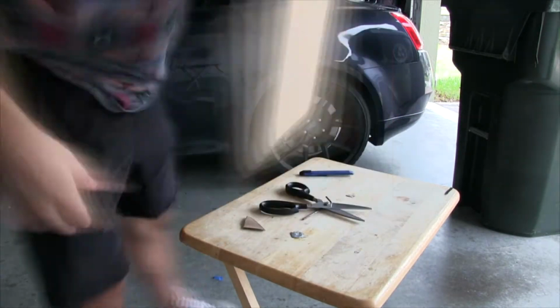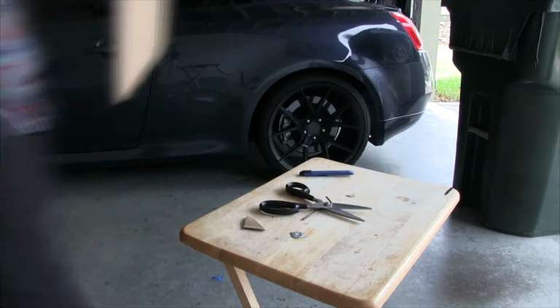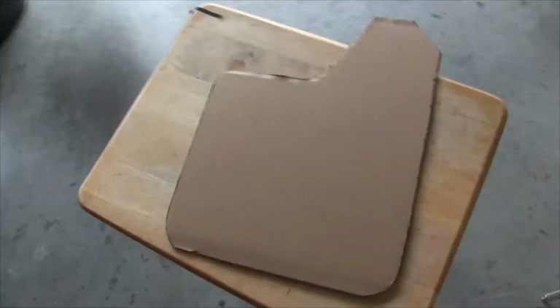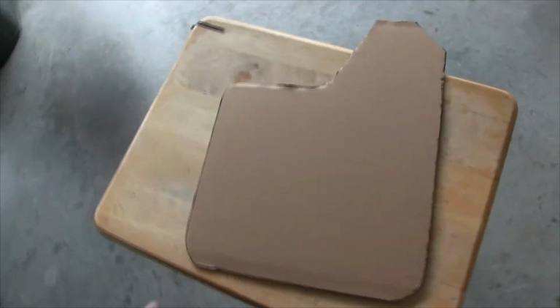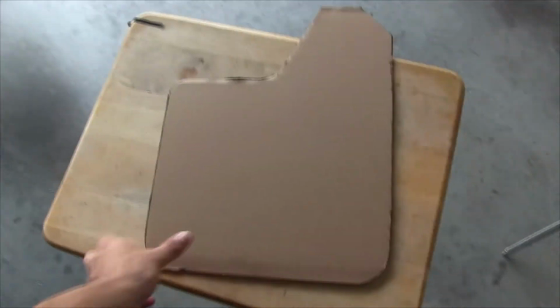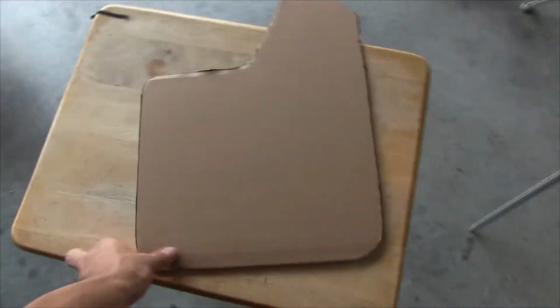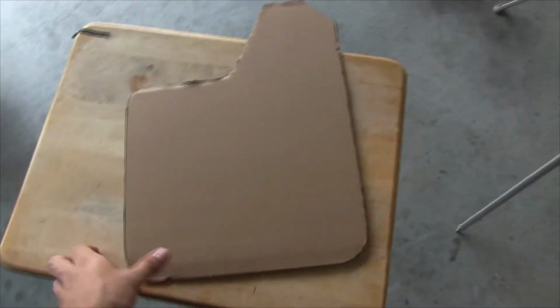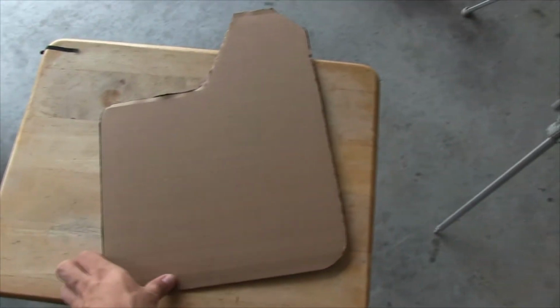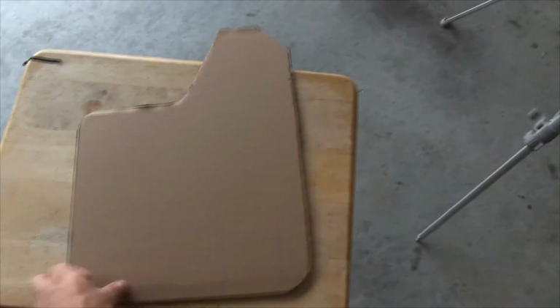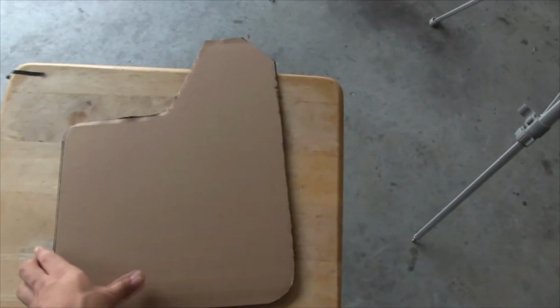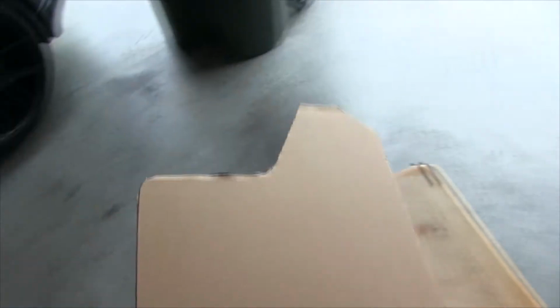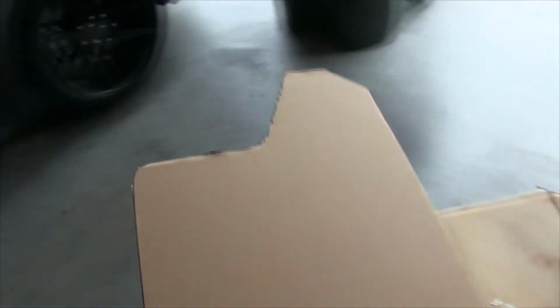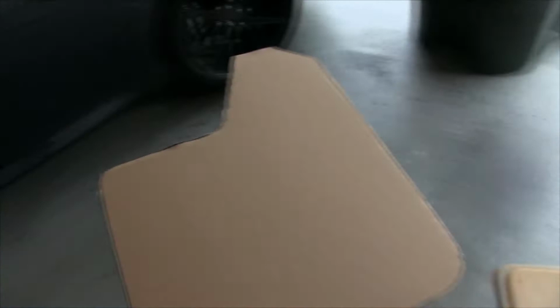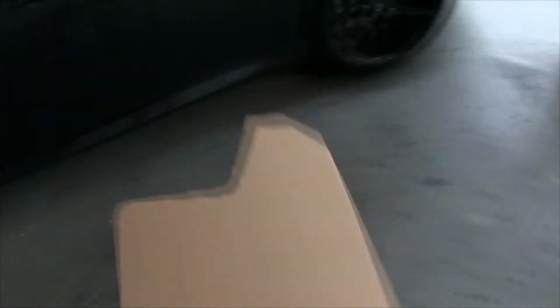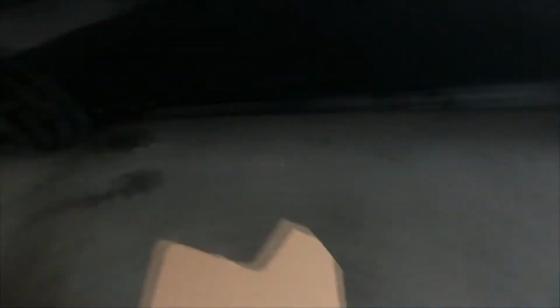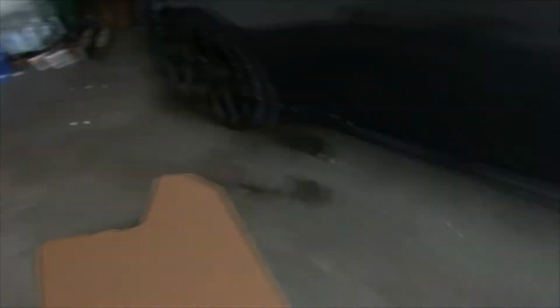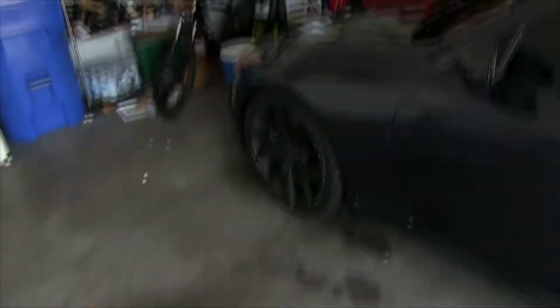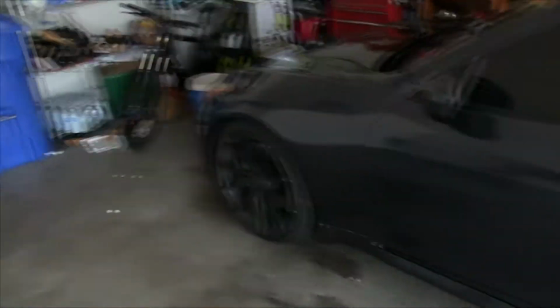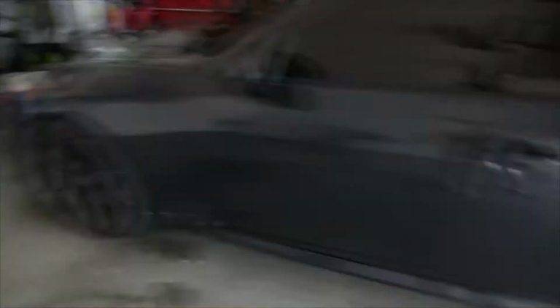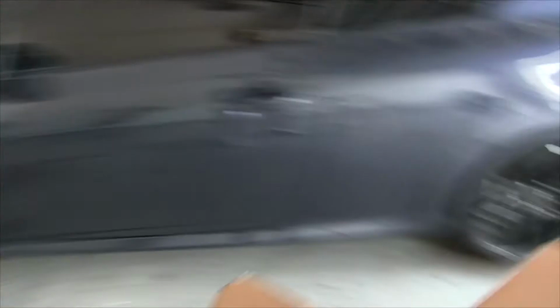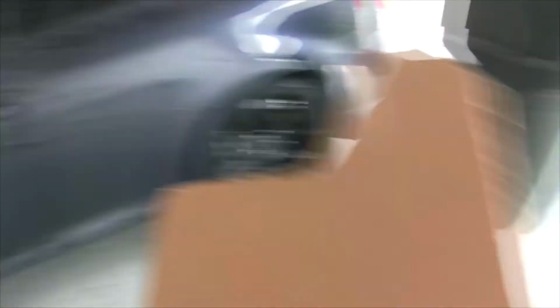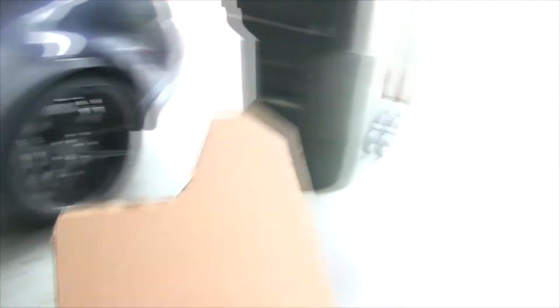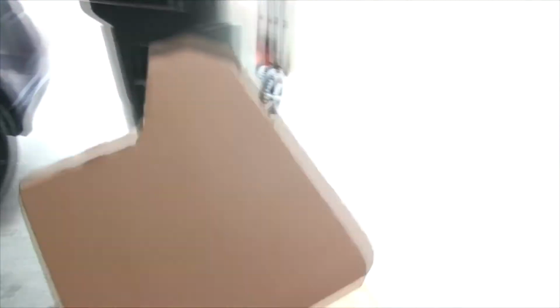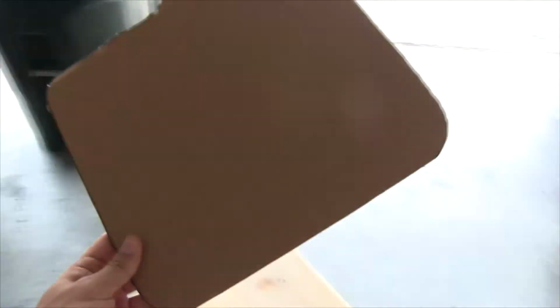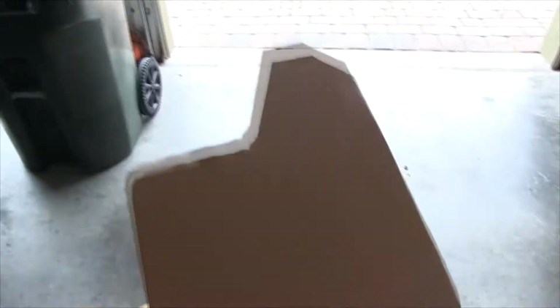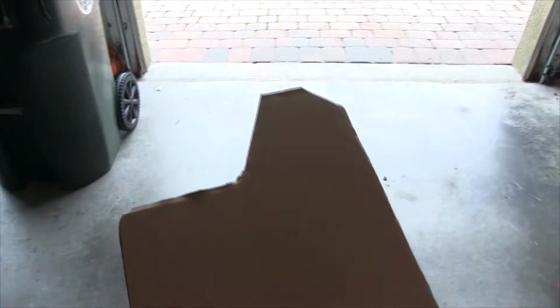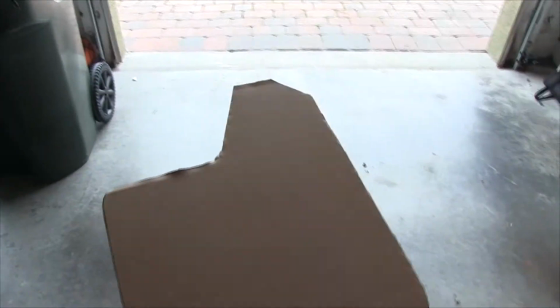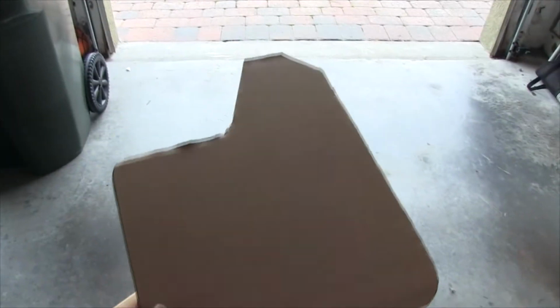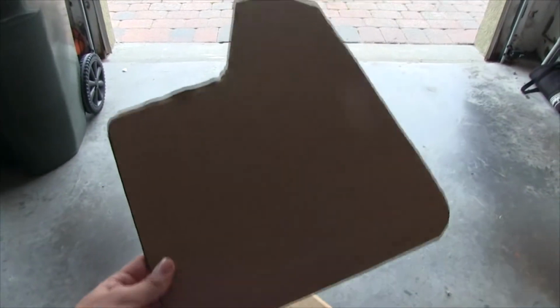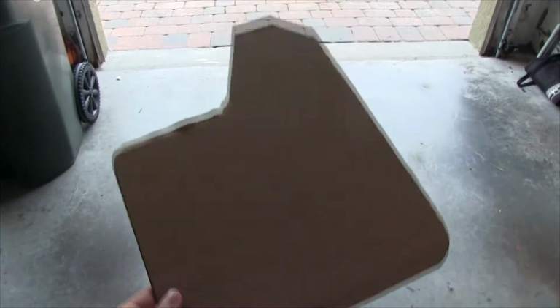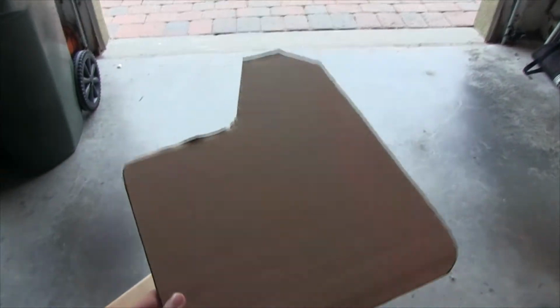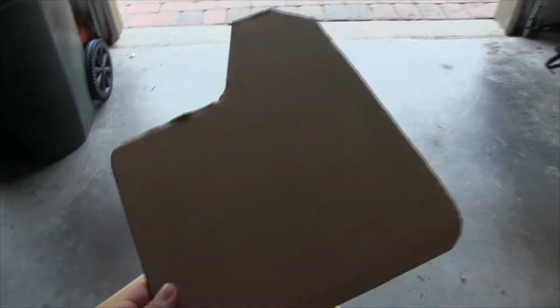The cutout turned out pretty good. Now it's time to jack the car up, take the wheels off, mock it up, and see where the holes line up.